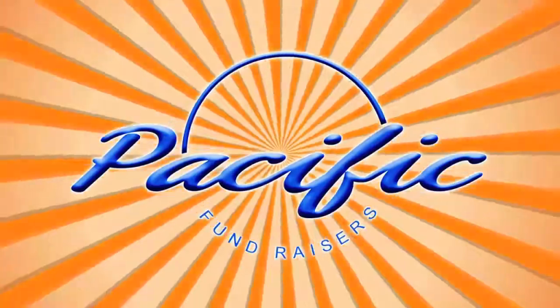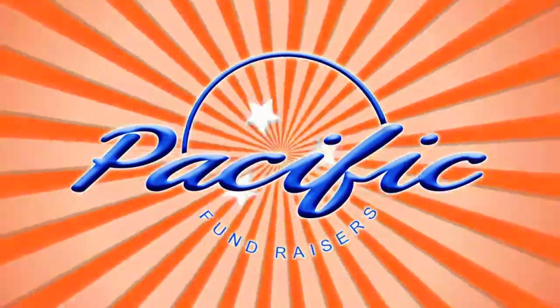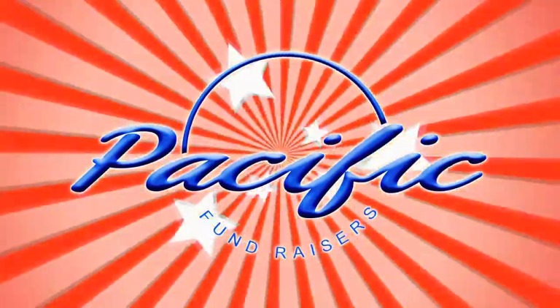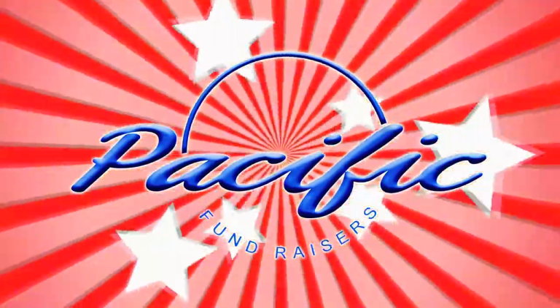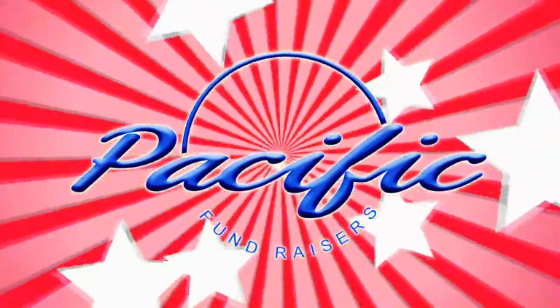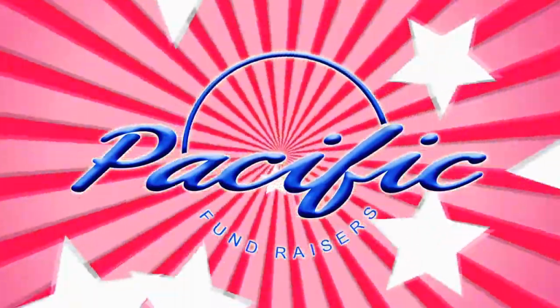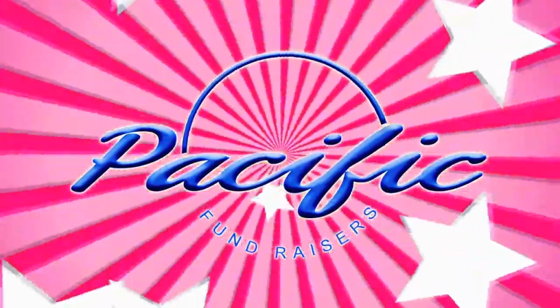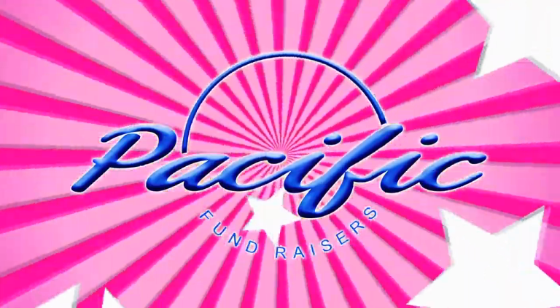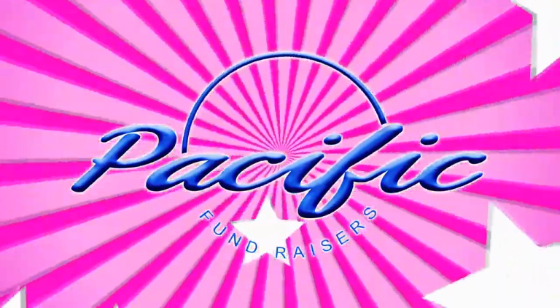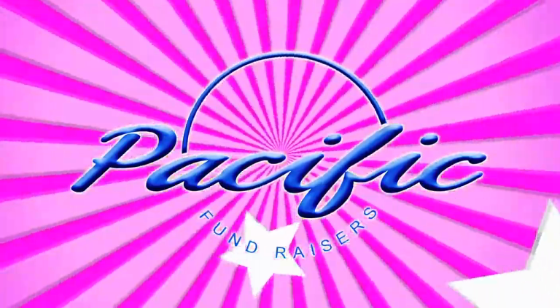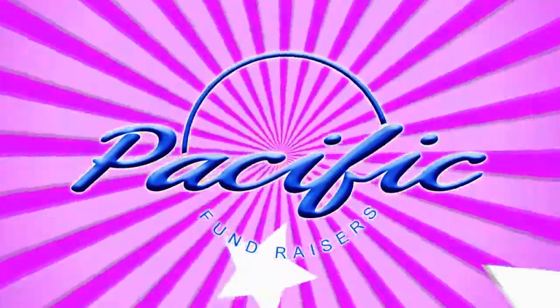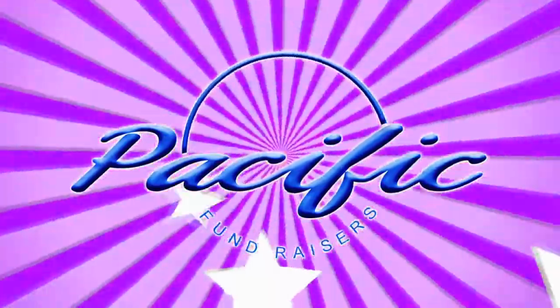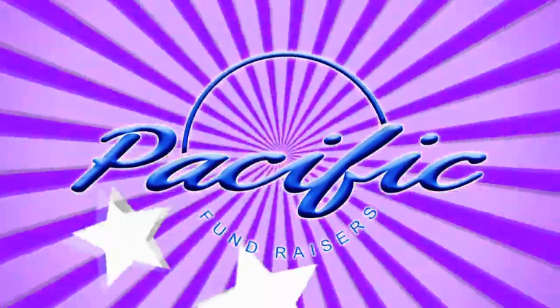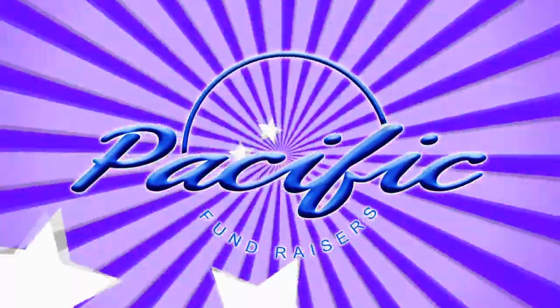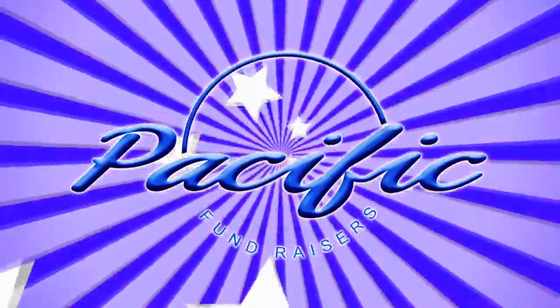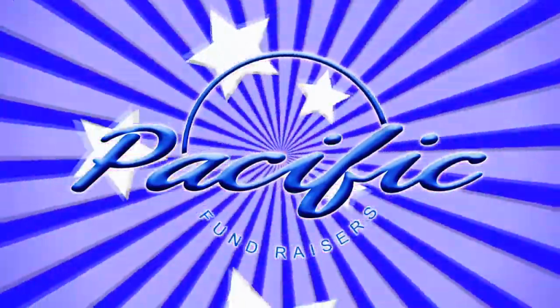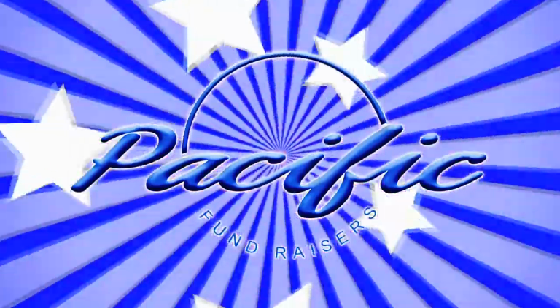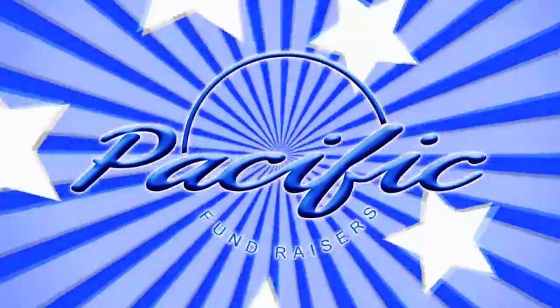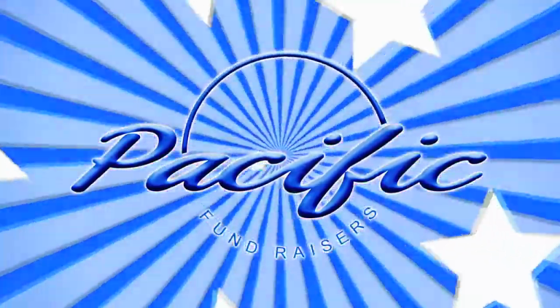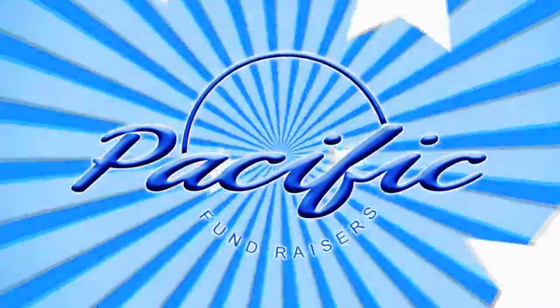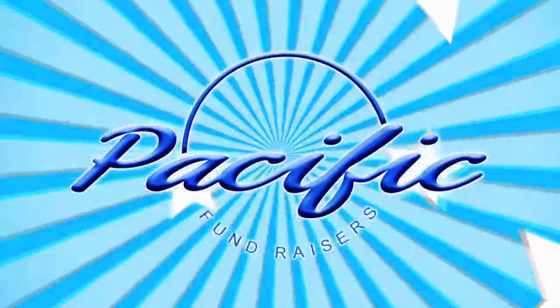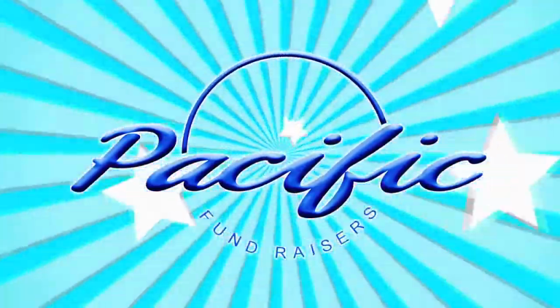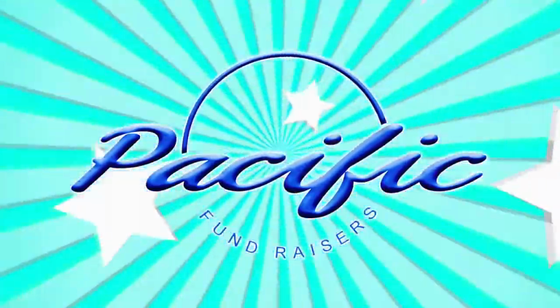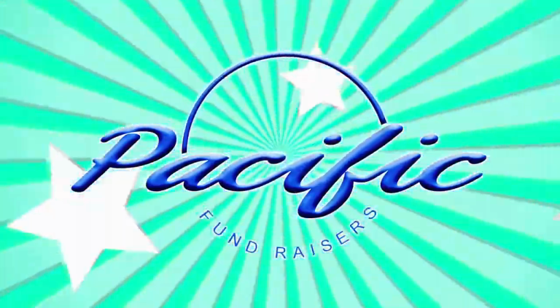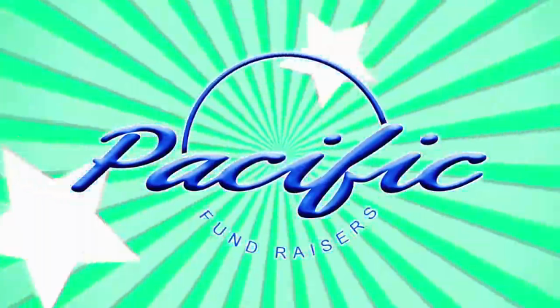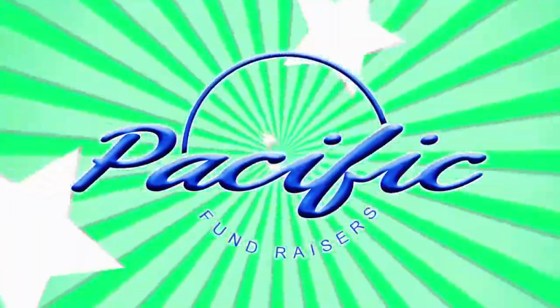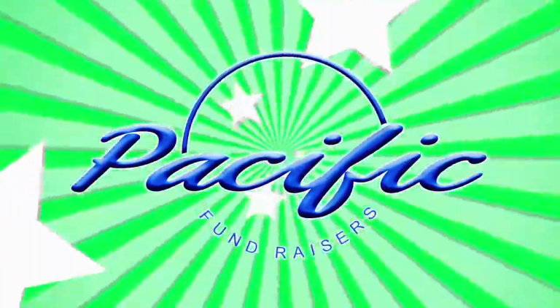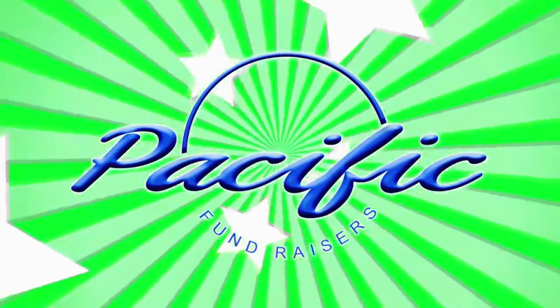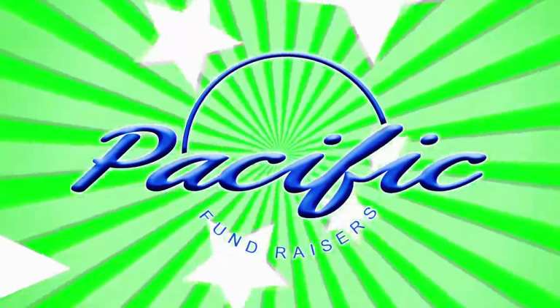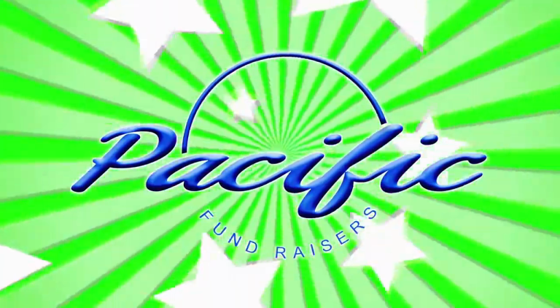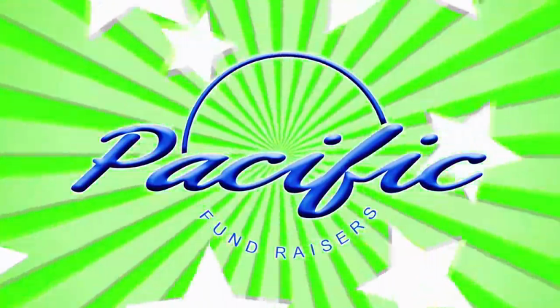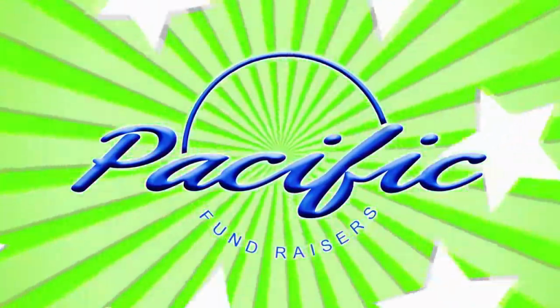Thank you for helping your school raise money. Here are some of the amazing prizes you can win.